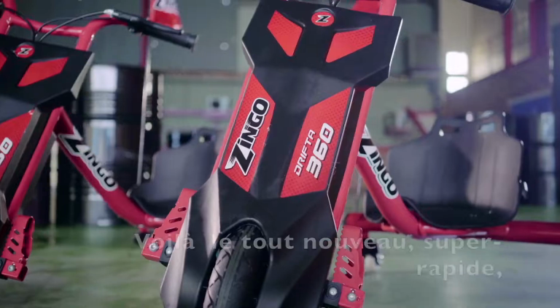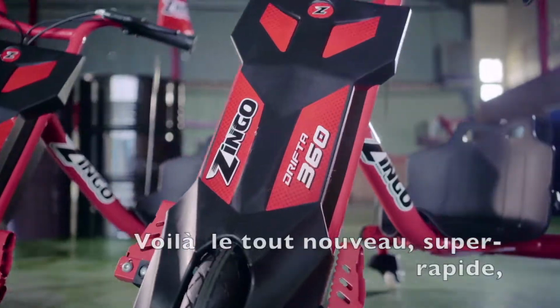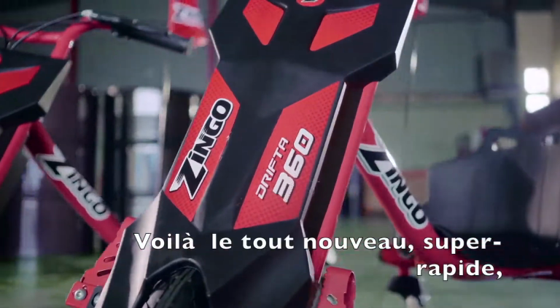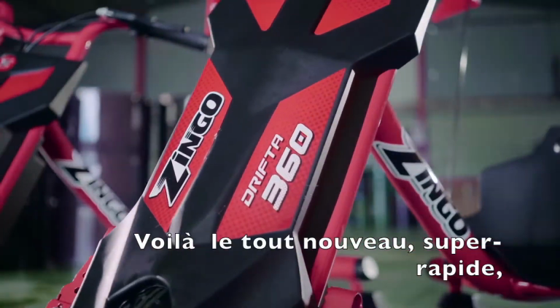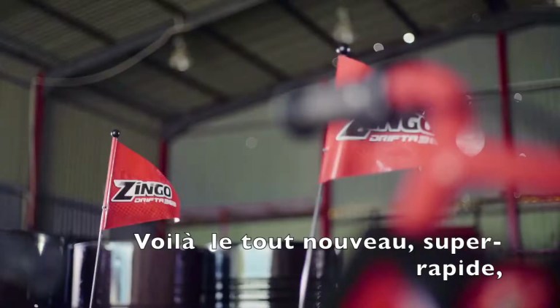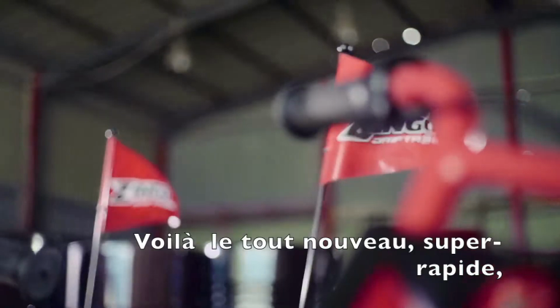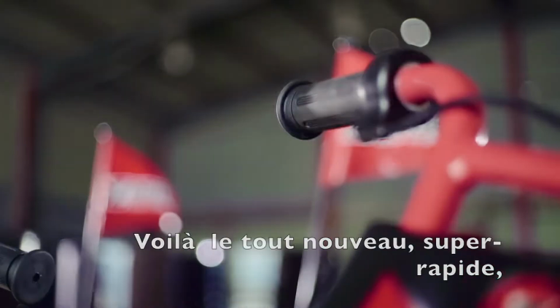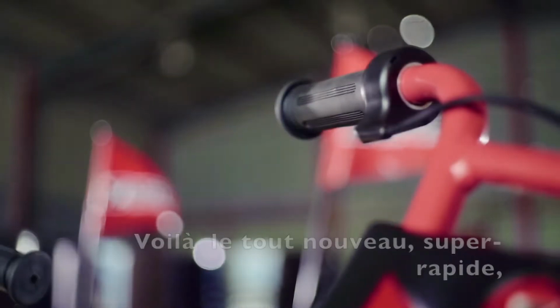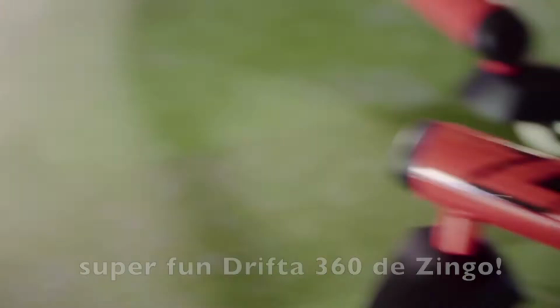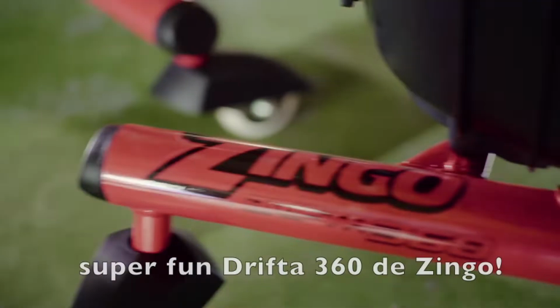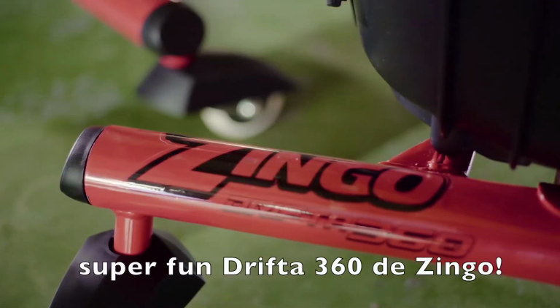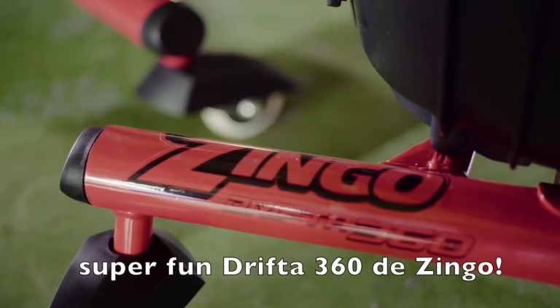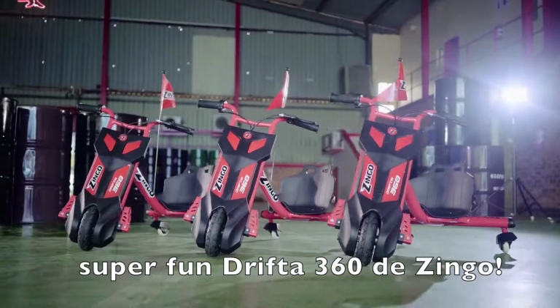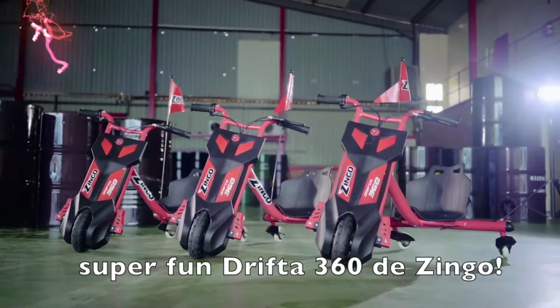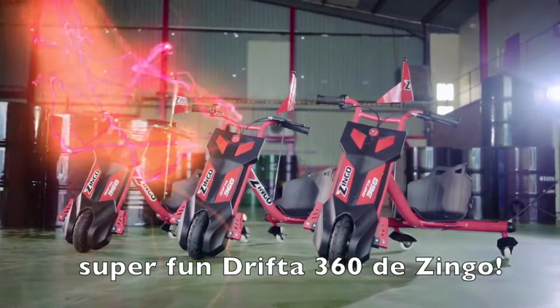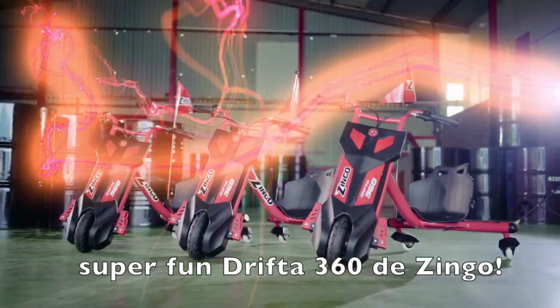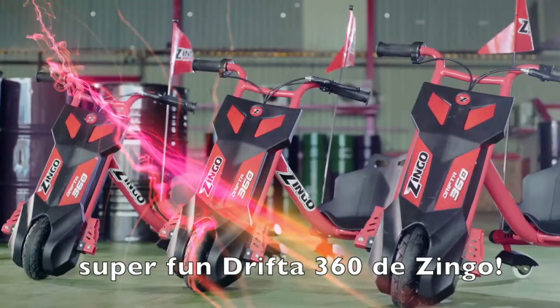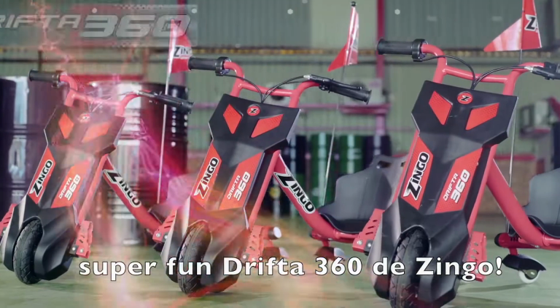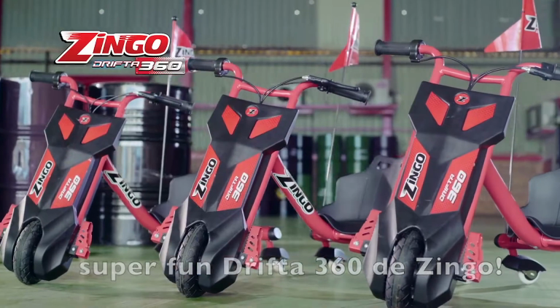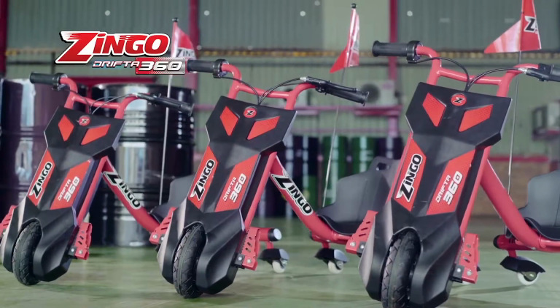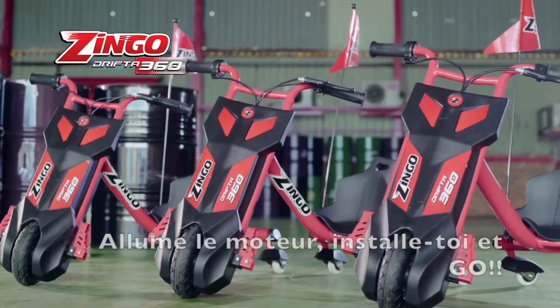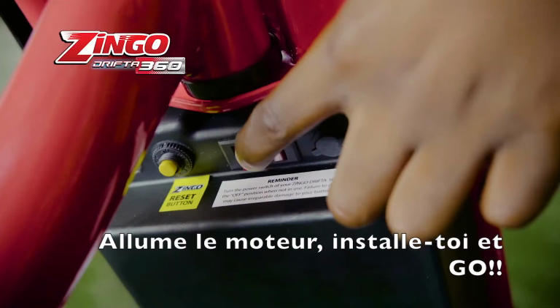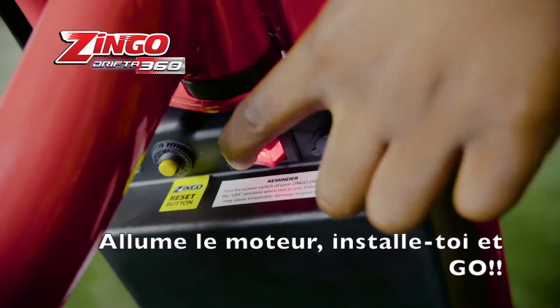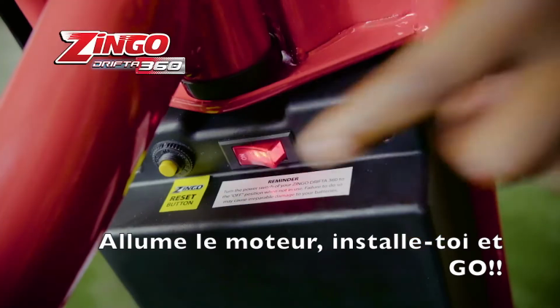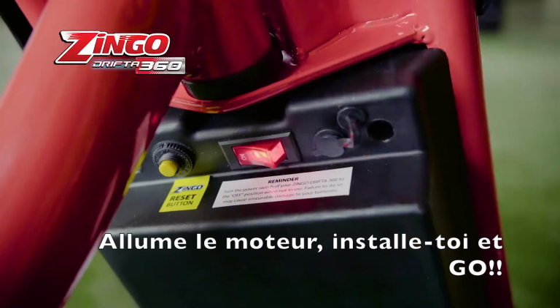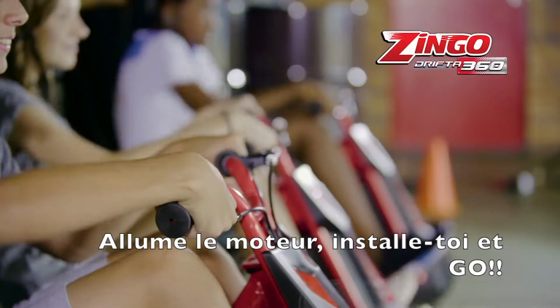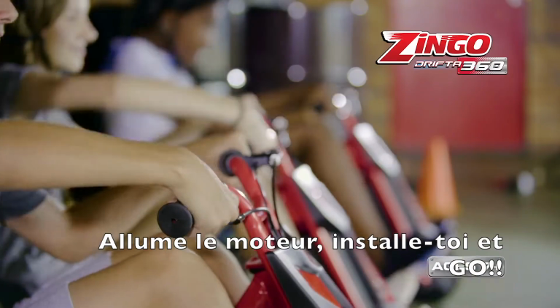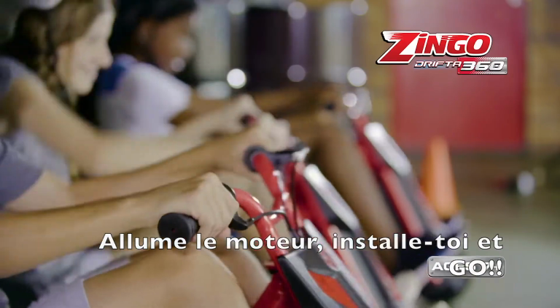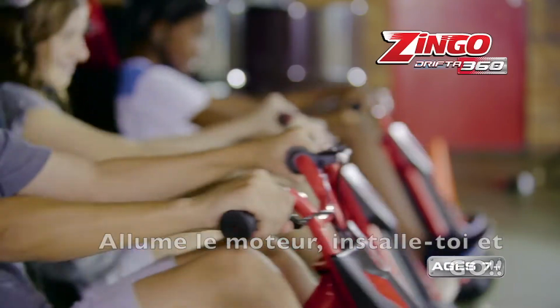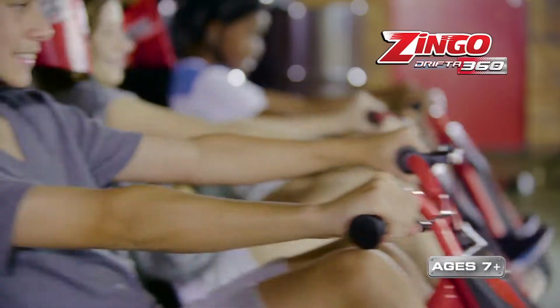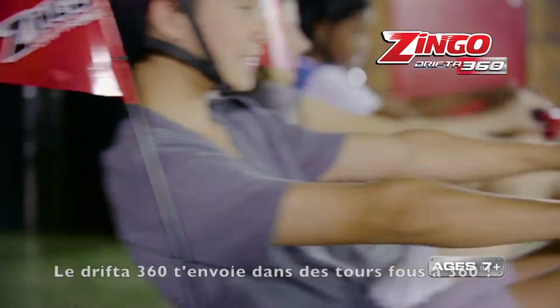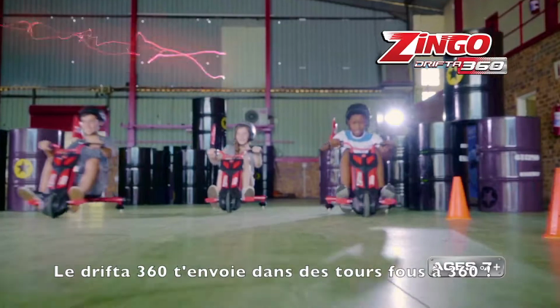Check out the all-new super-fast, super-fun Drifter 360 from Zyngo. Just power up, pull back, and go!